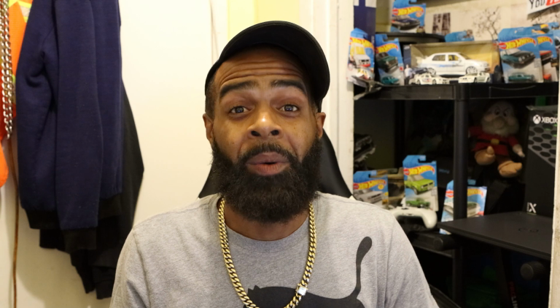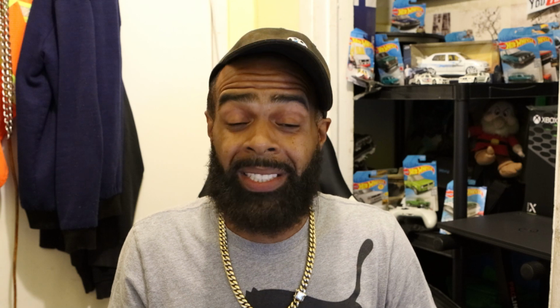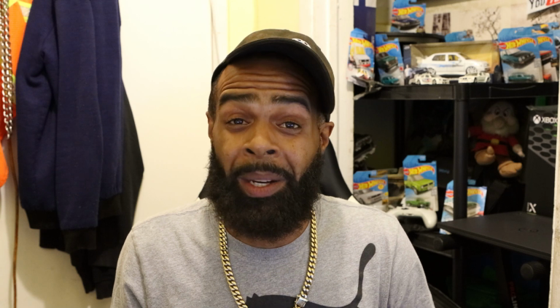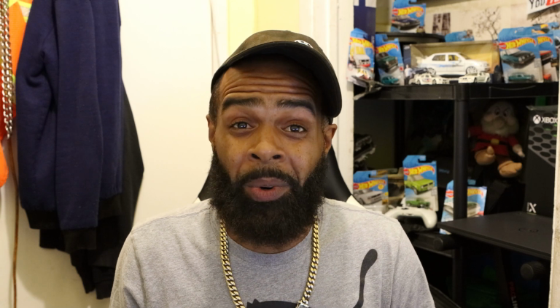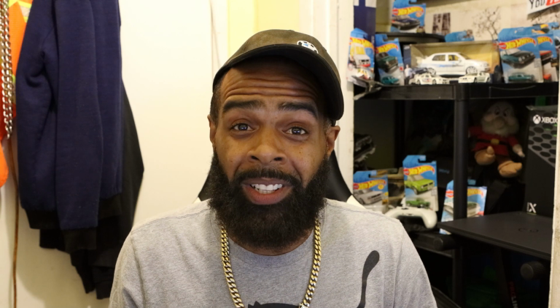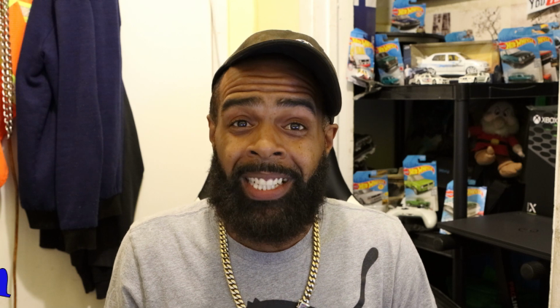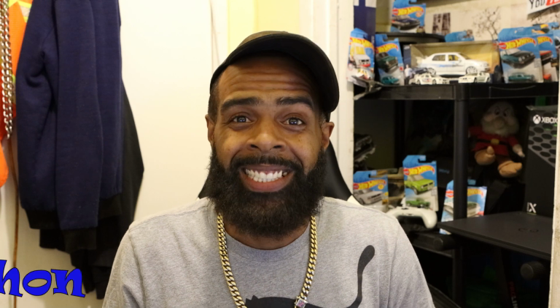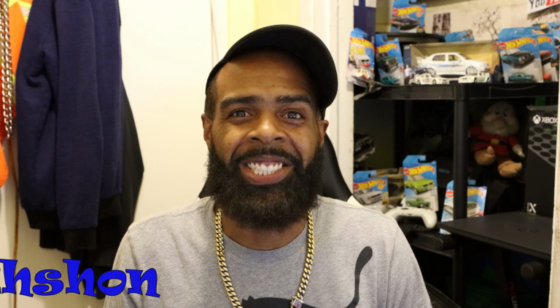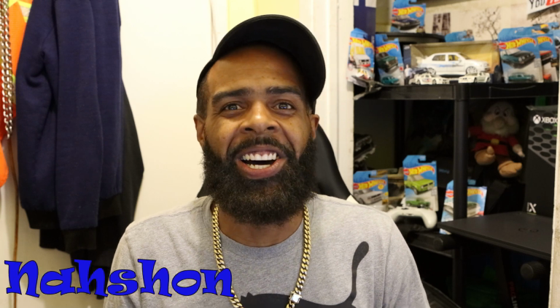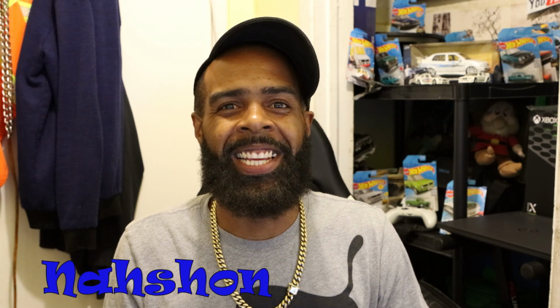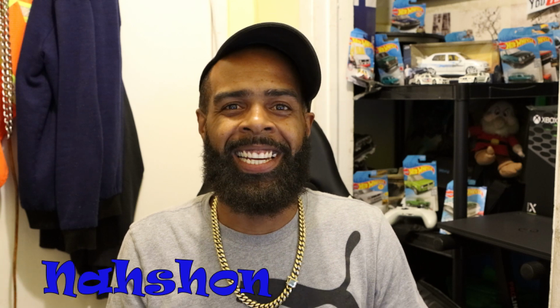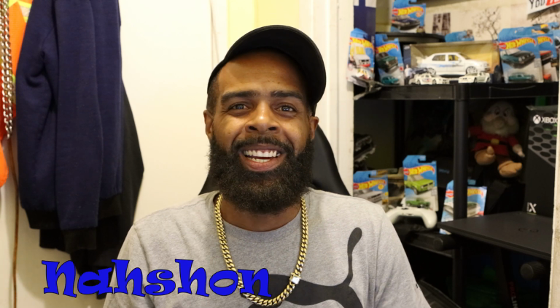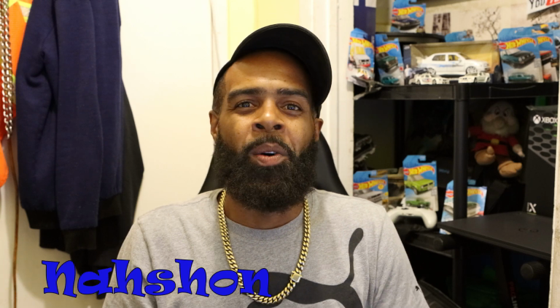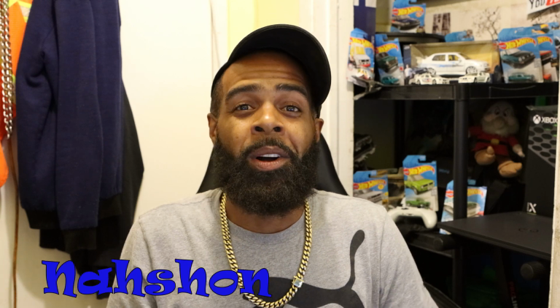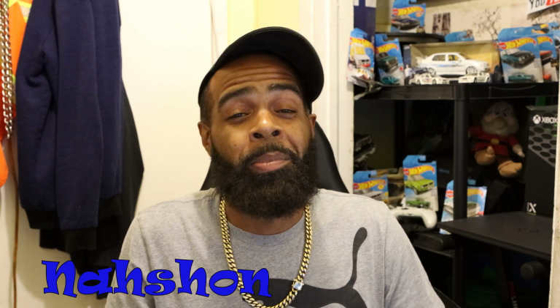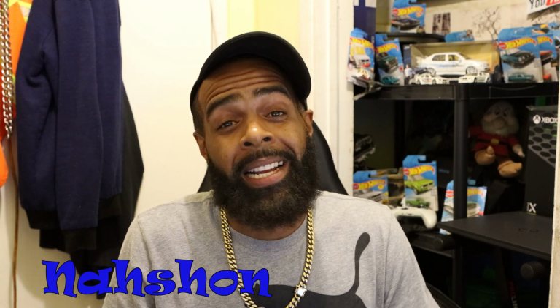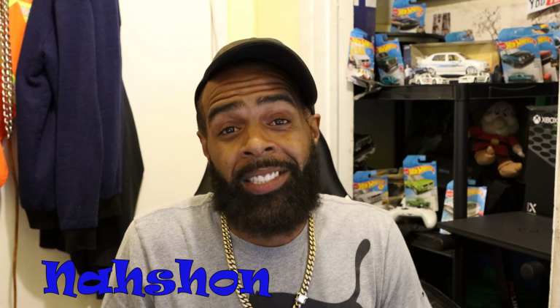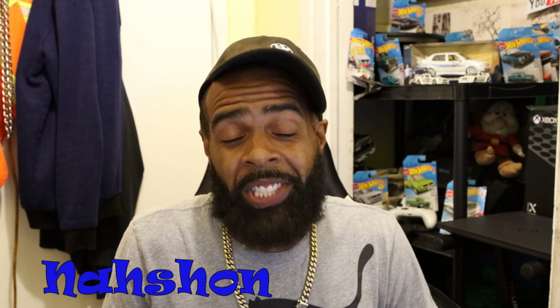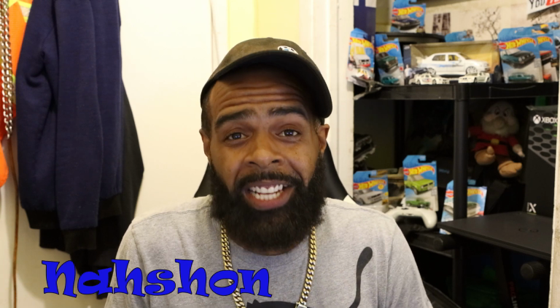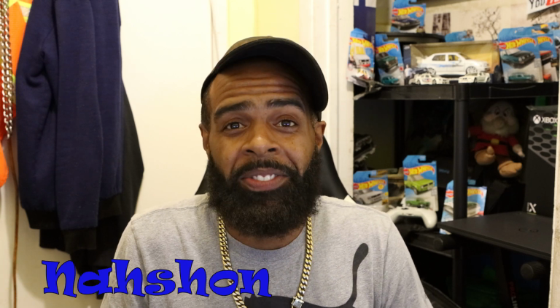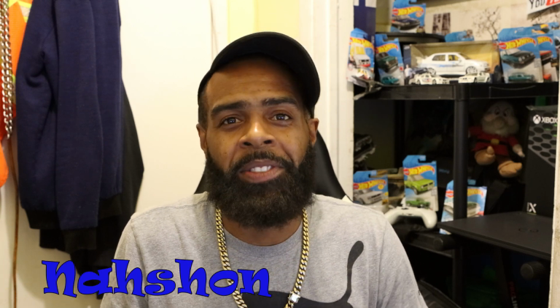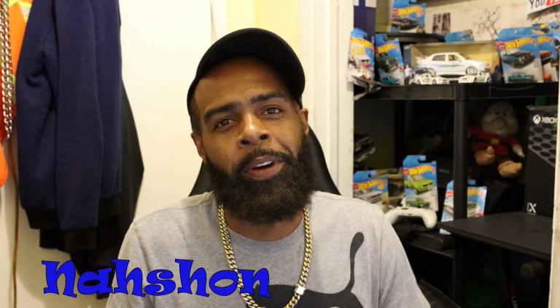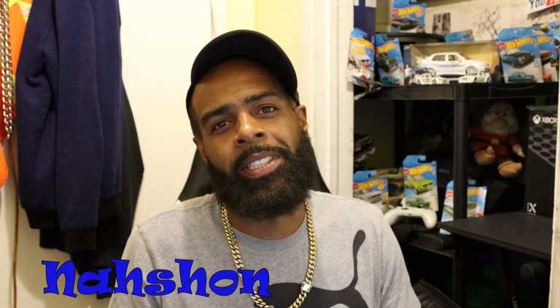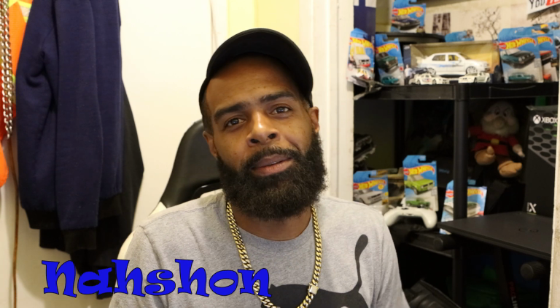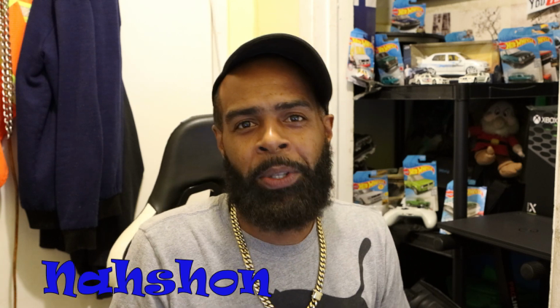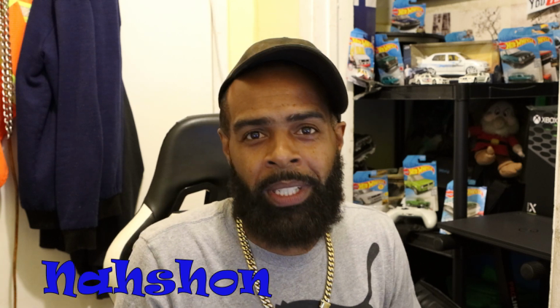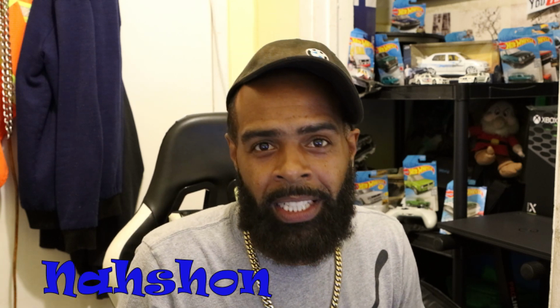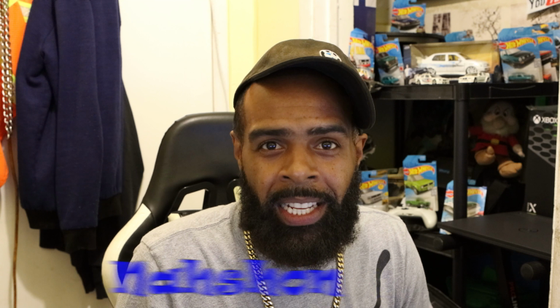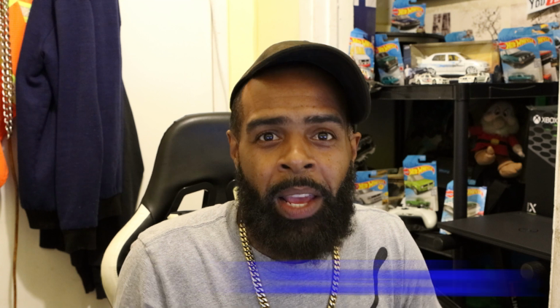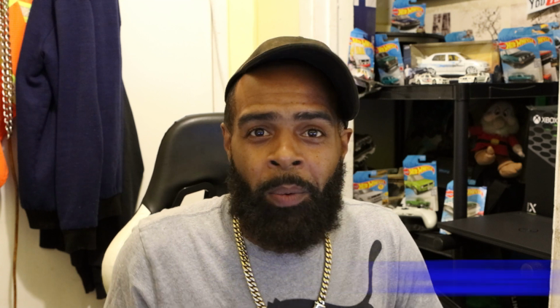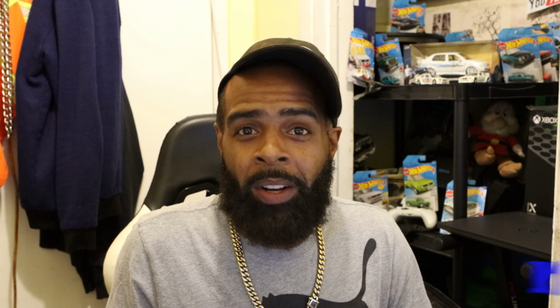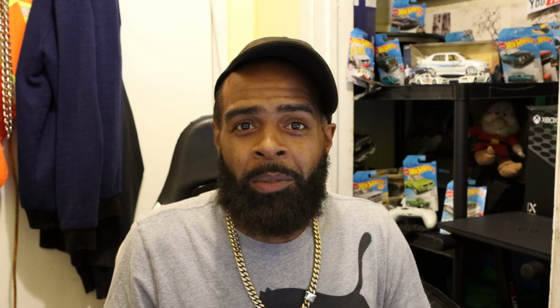What's up world? Rashawn here. Welcome back to the channel. If it's your first time tuning in, welcome.